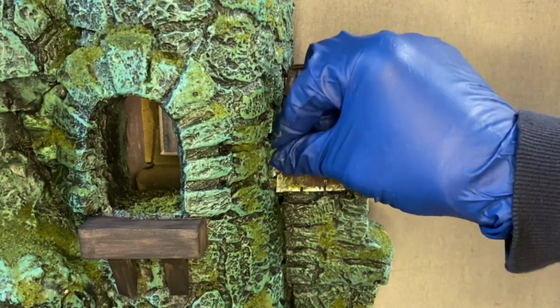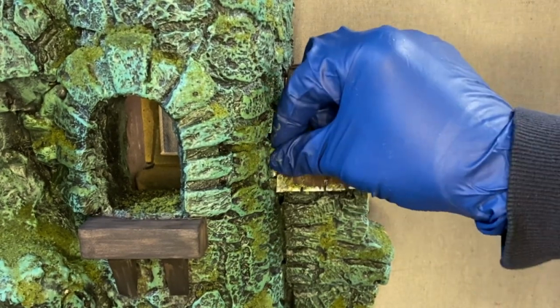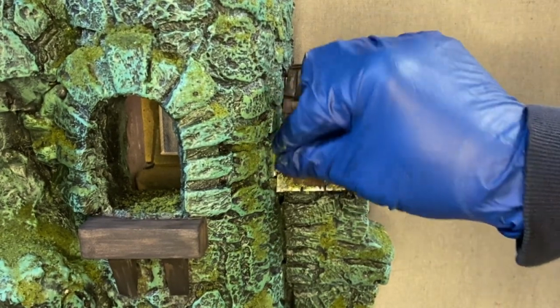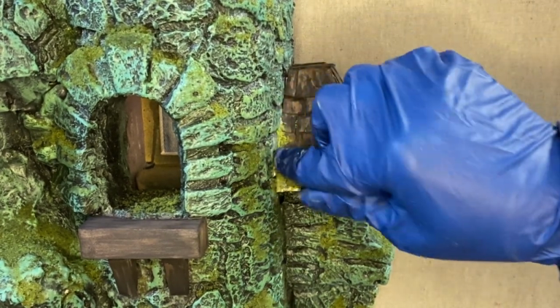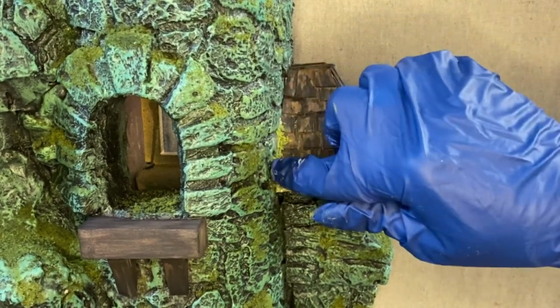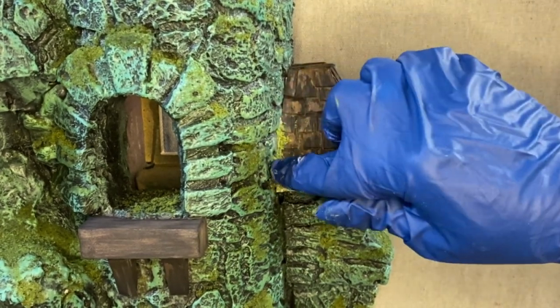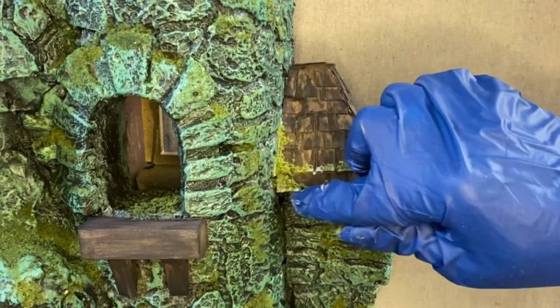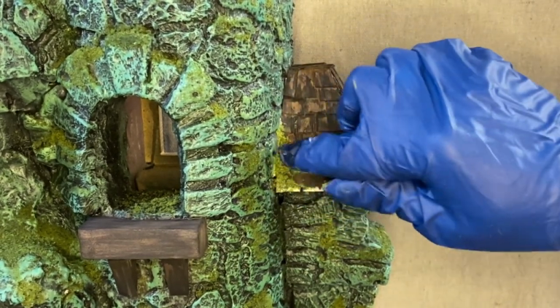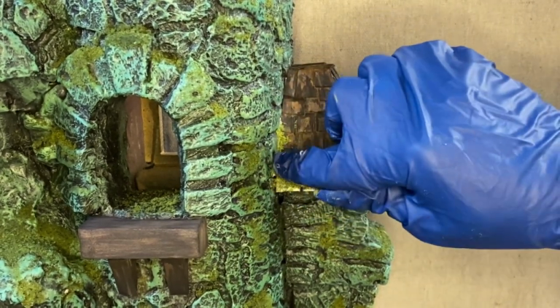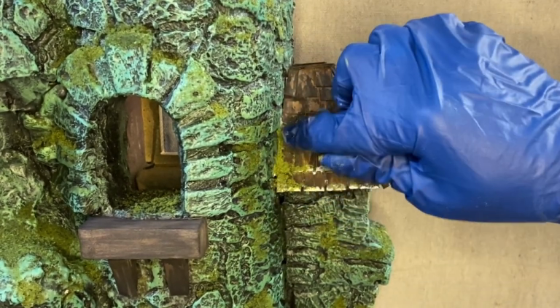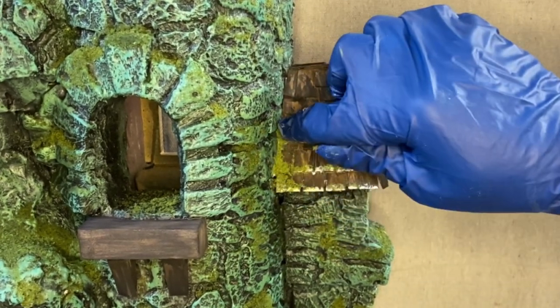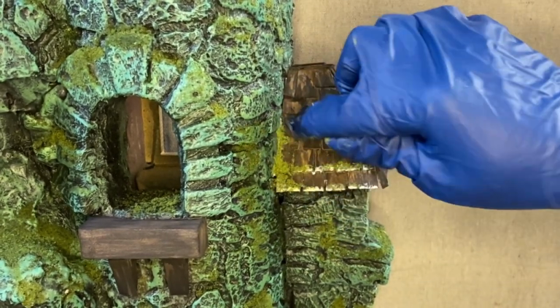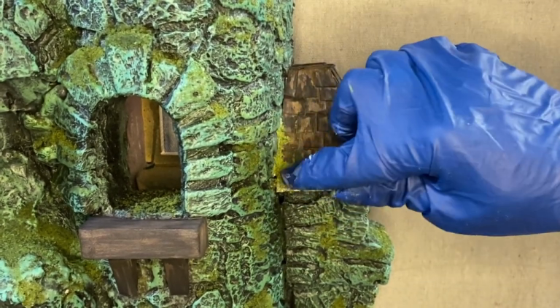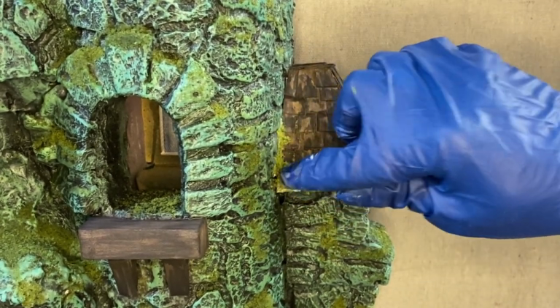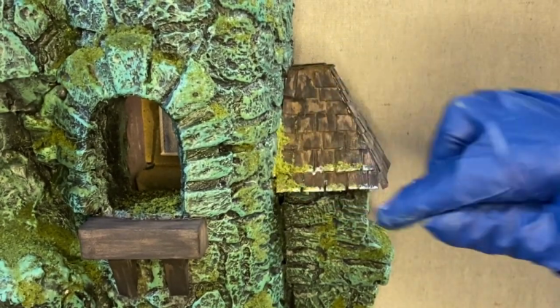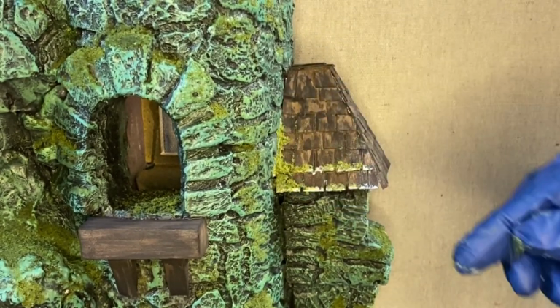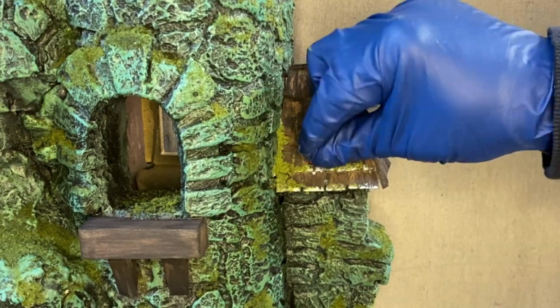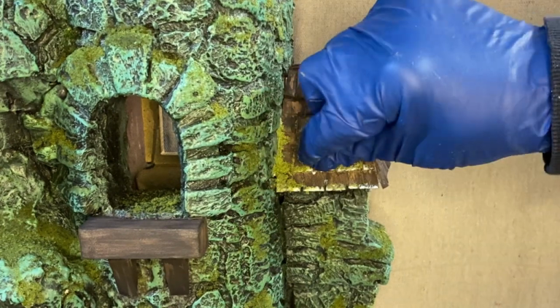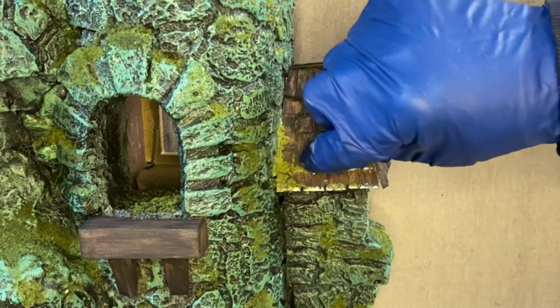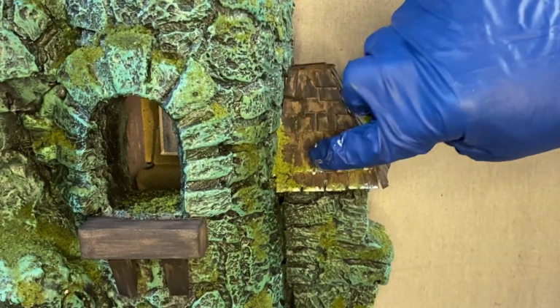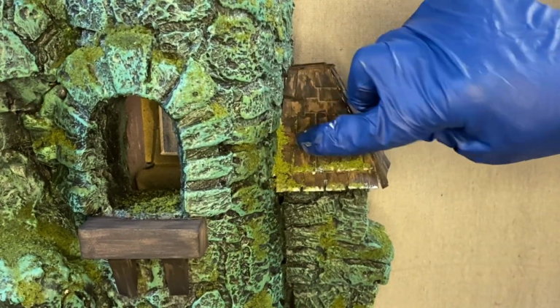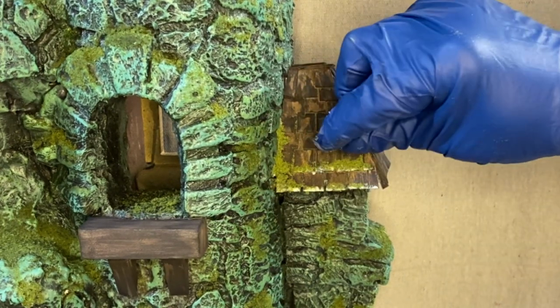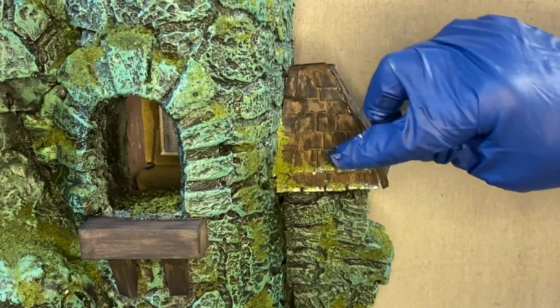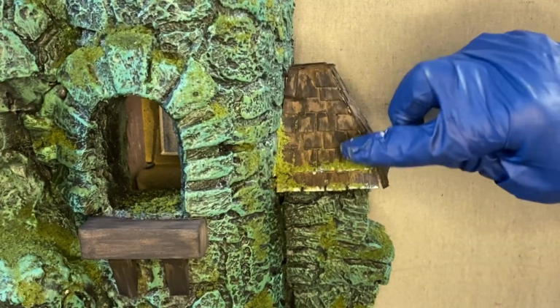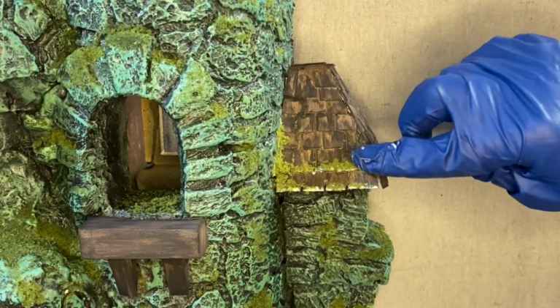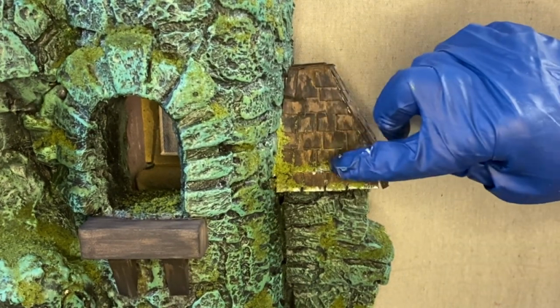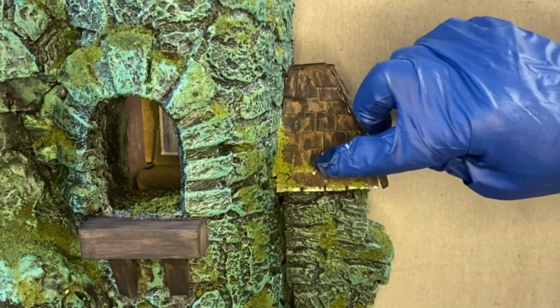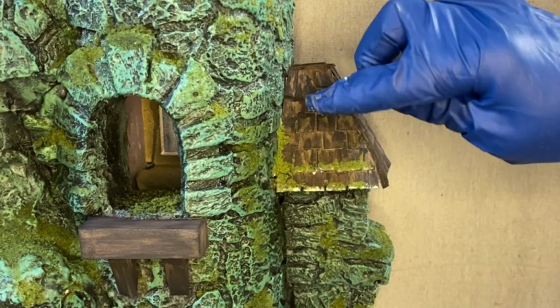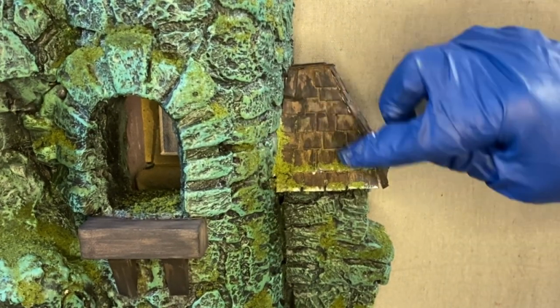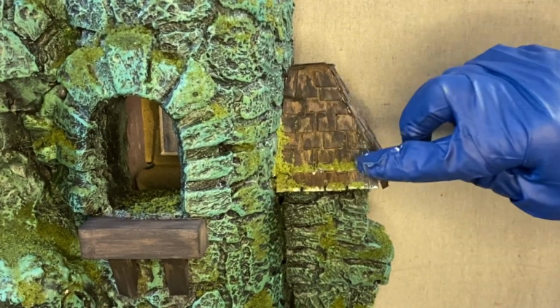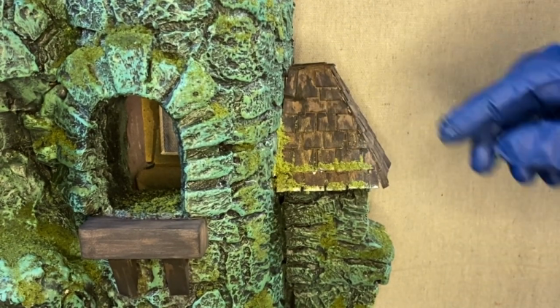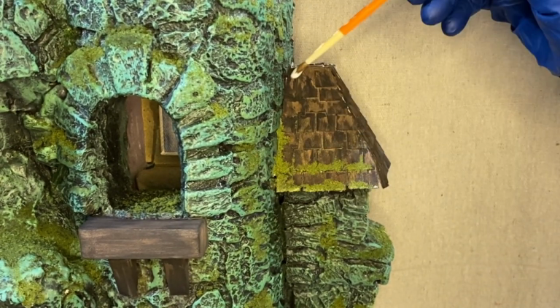I'm taking care not to cover the entire shingles. Typically when shingles get mossy it starts from the ends and works its way in.